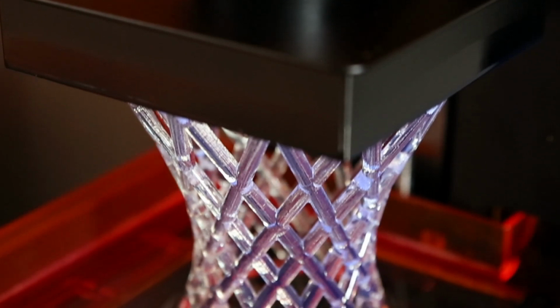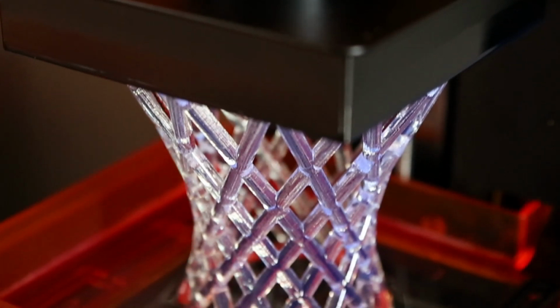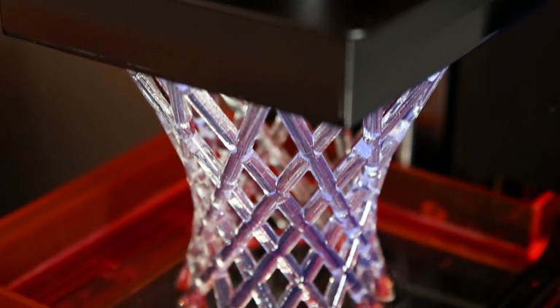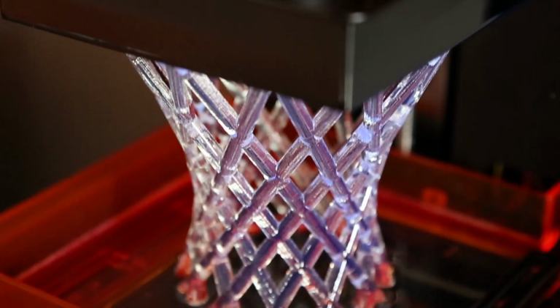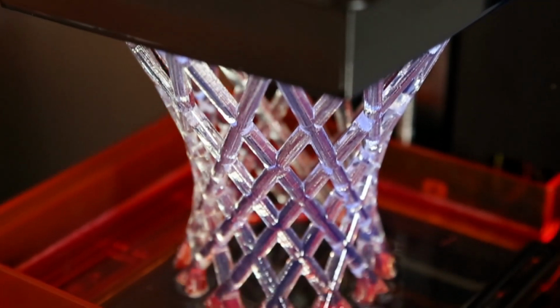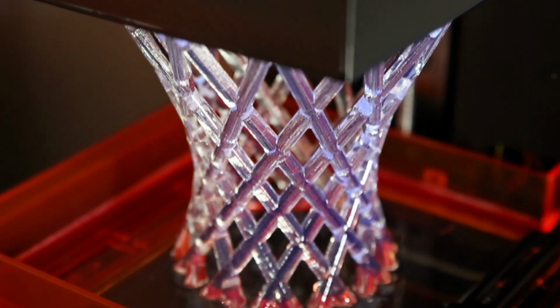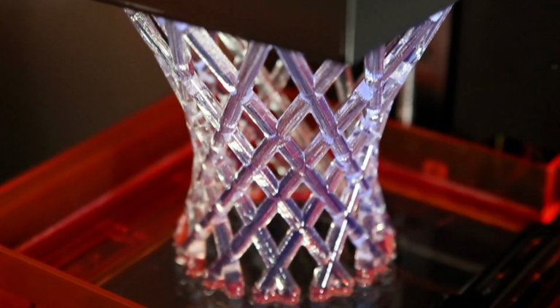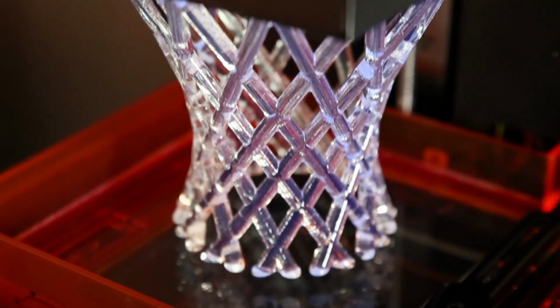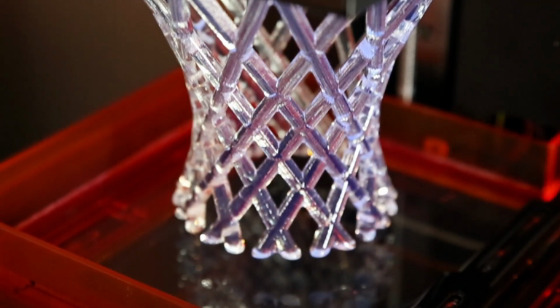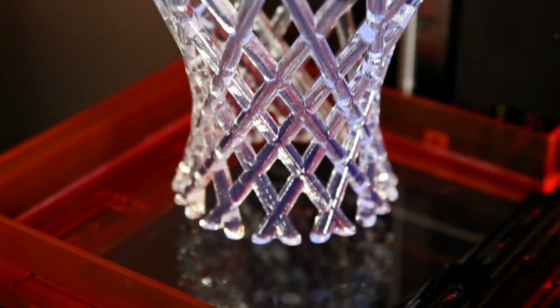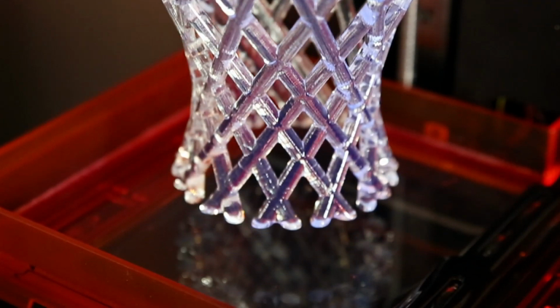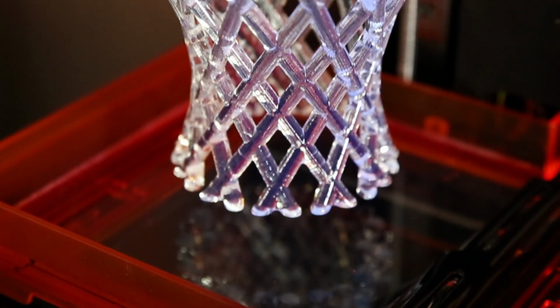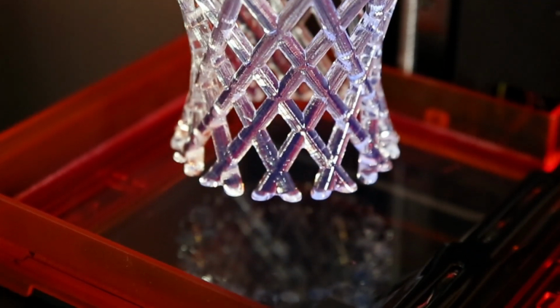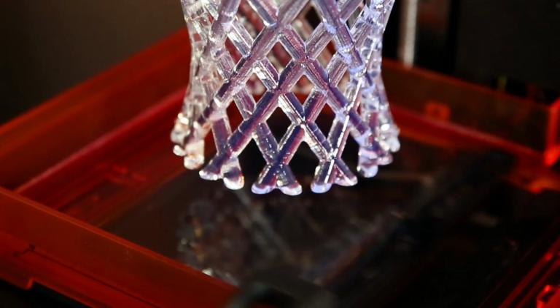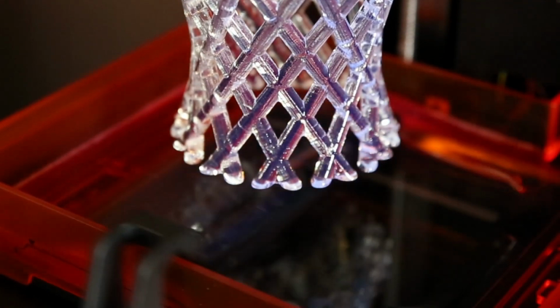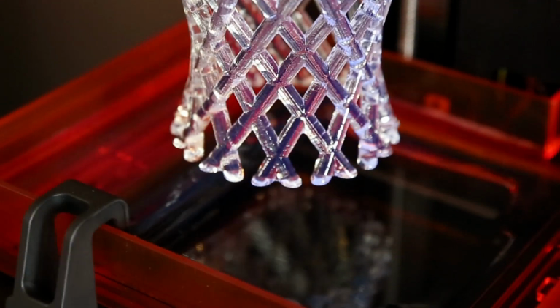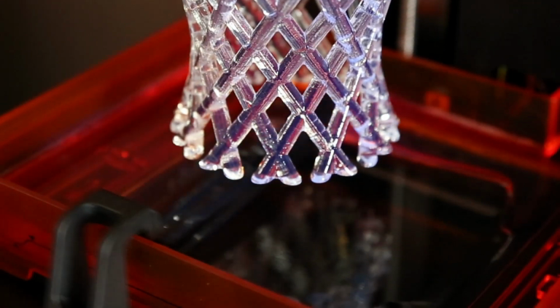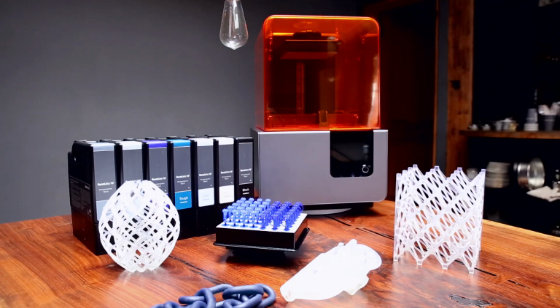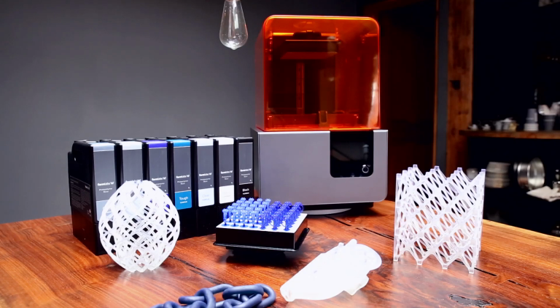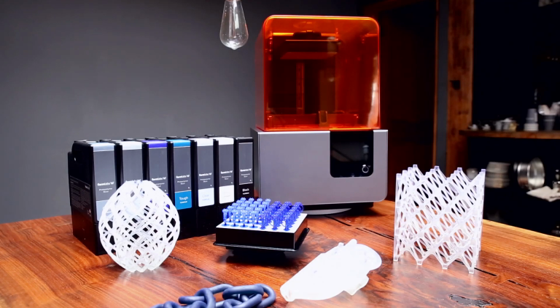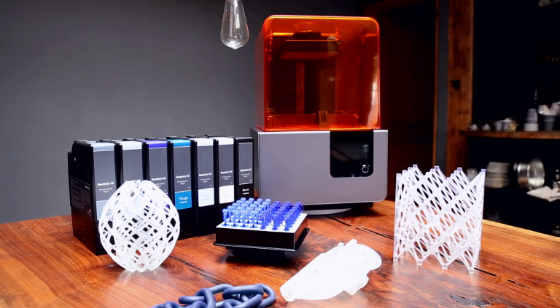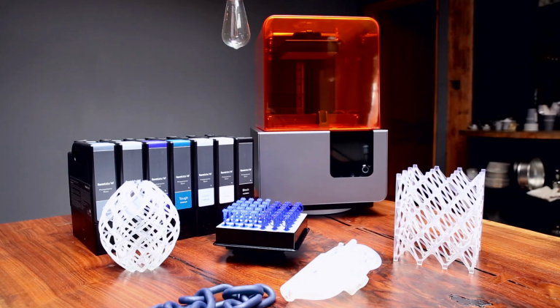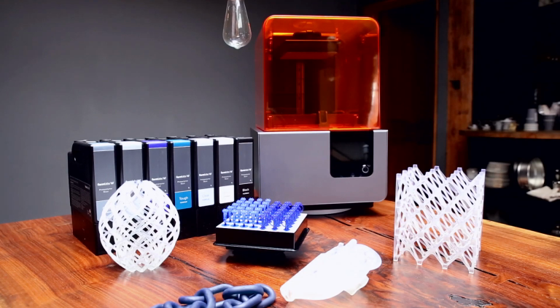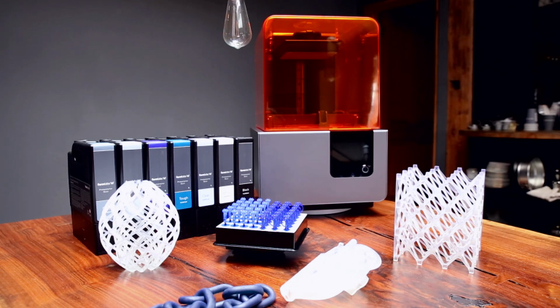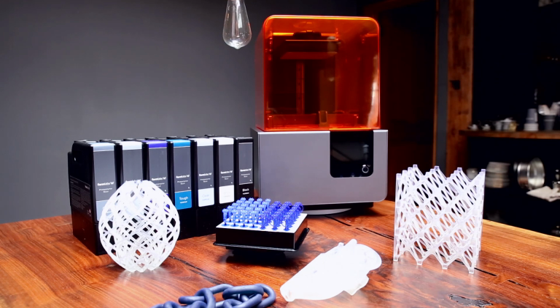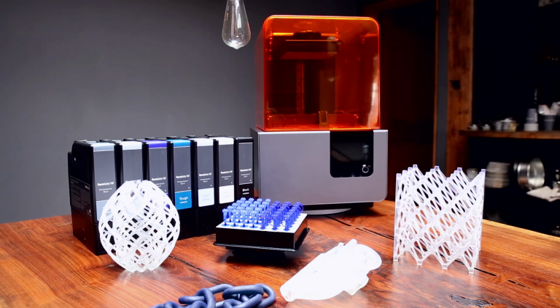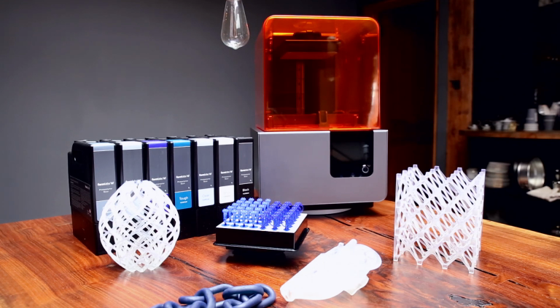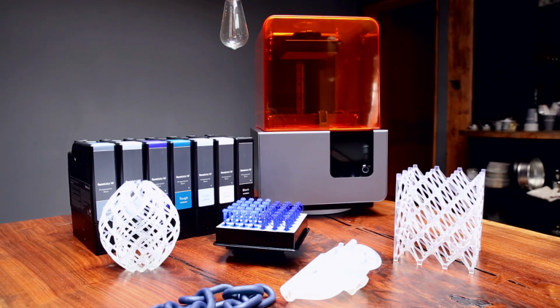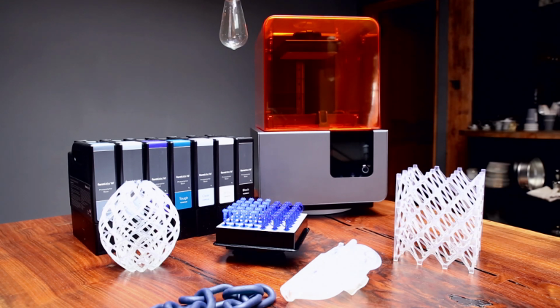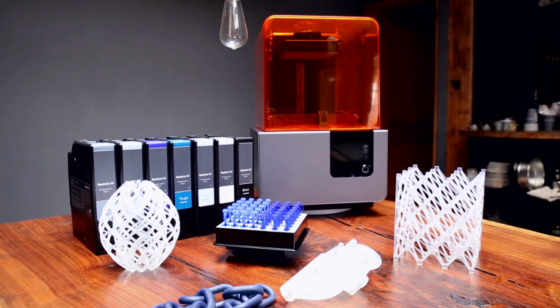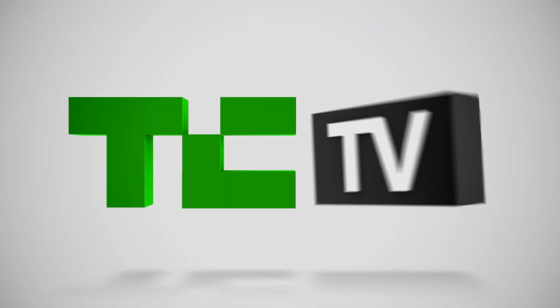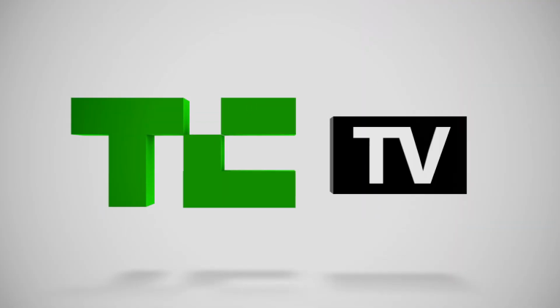Alright, Max, thank you very much. This printer will be available in October, and pre-orders are happening right now. I'm John Biggs from TechCrunch. Thanks for watching.